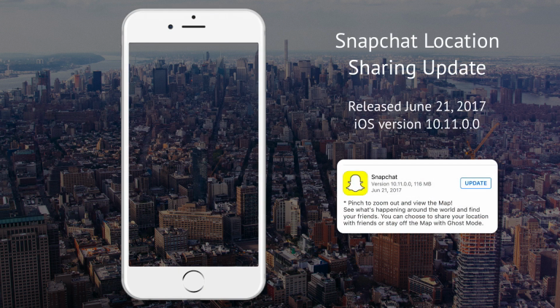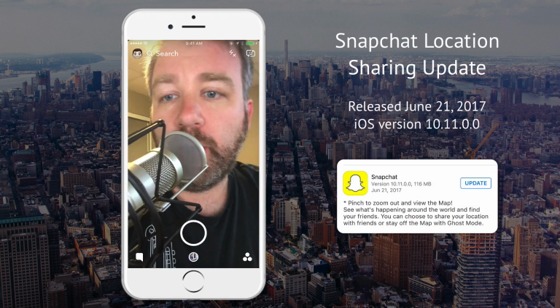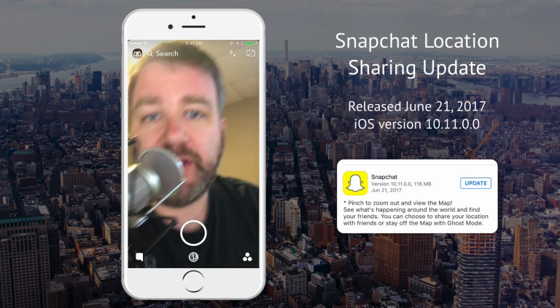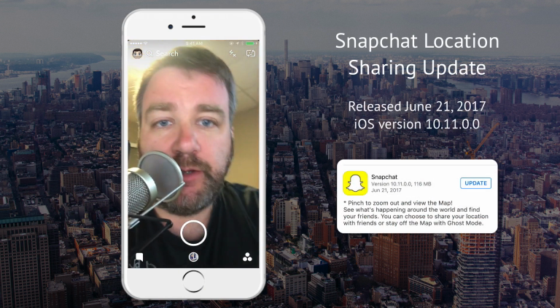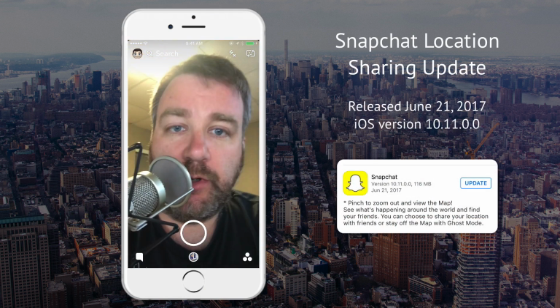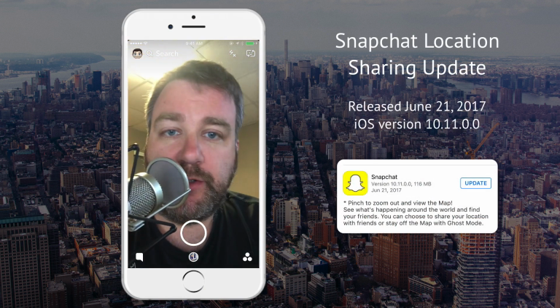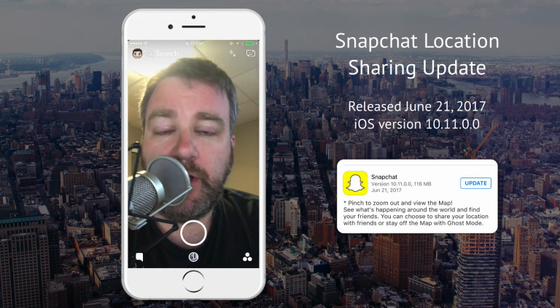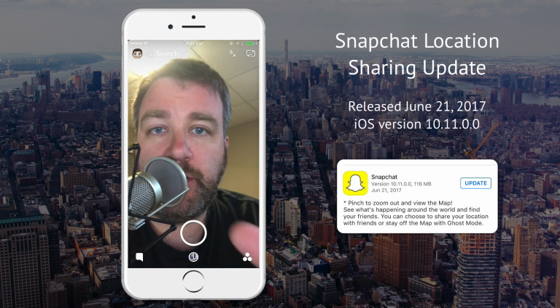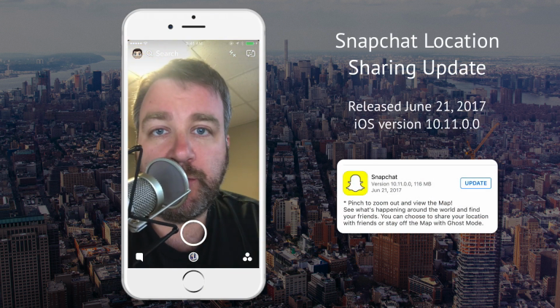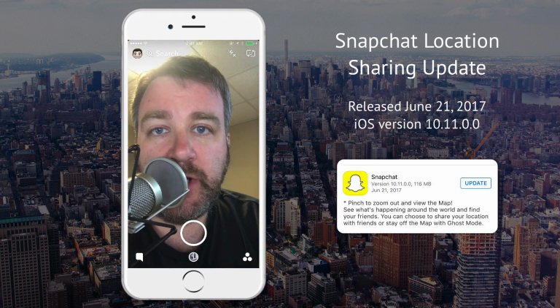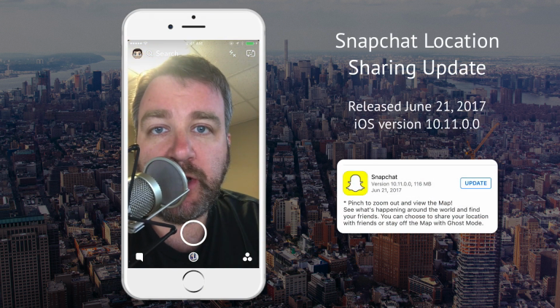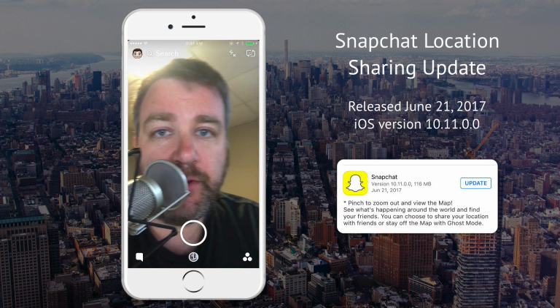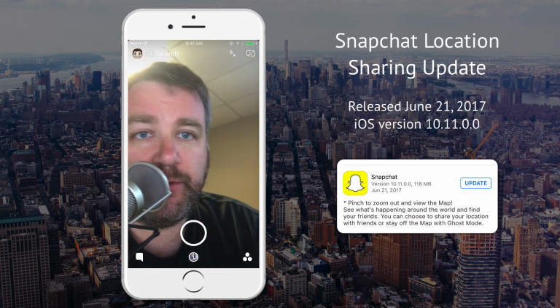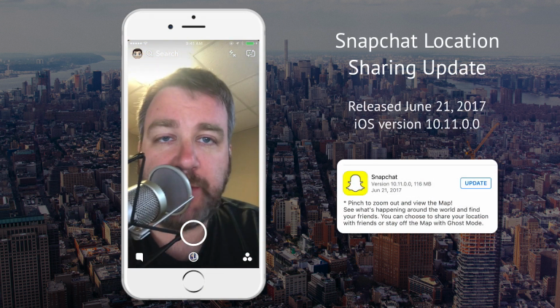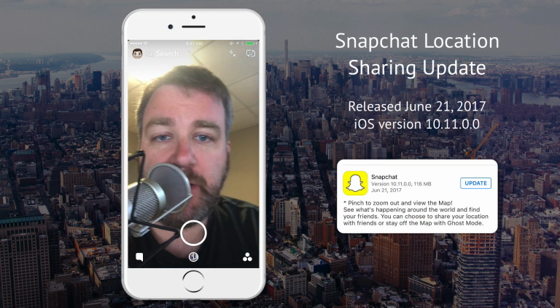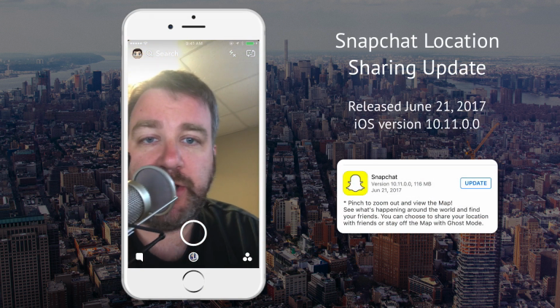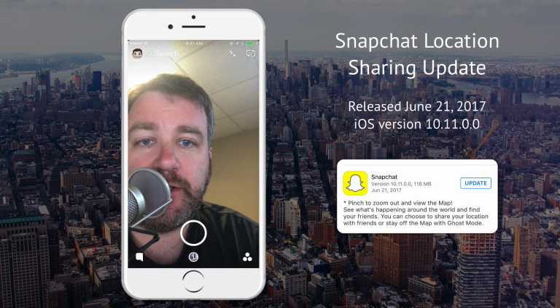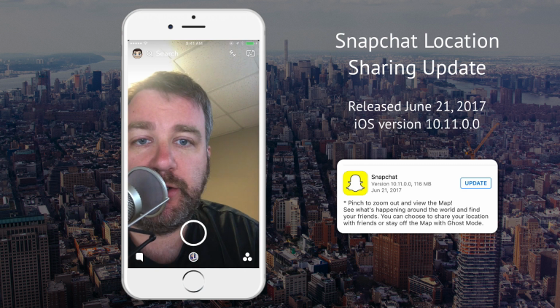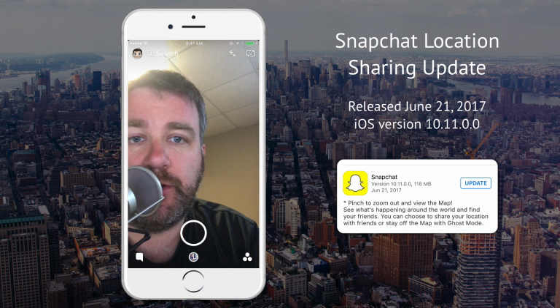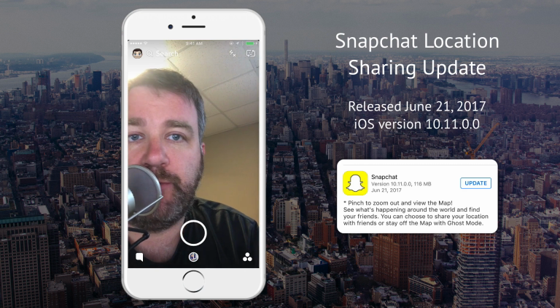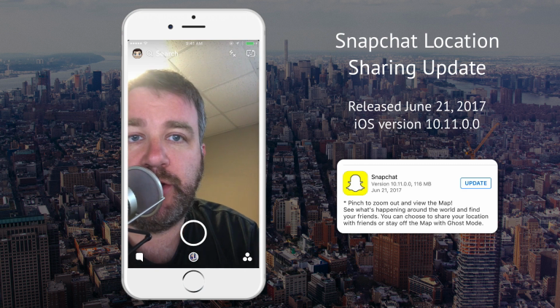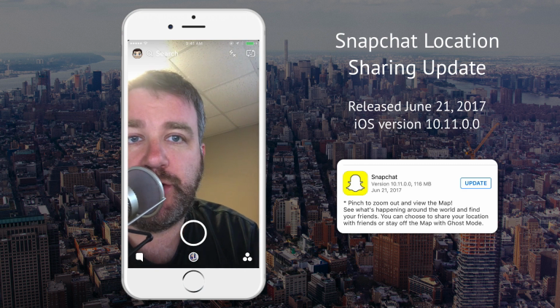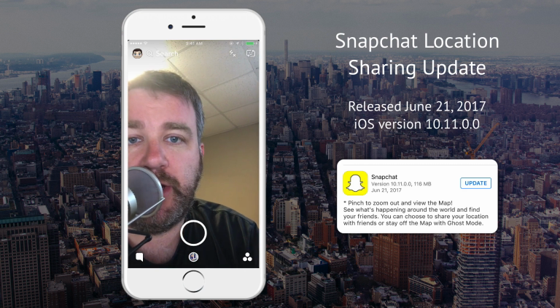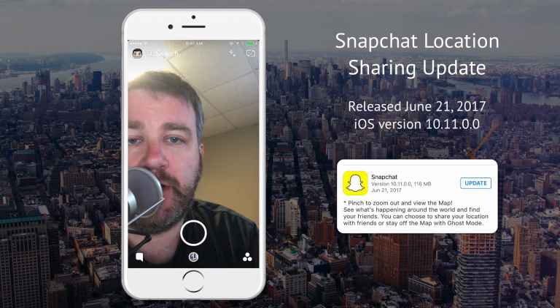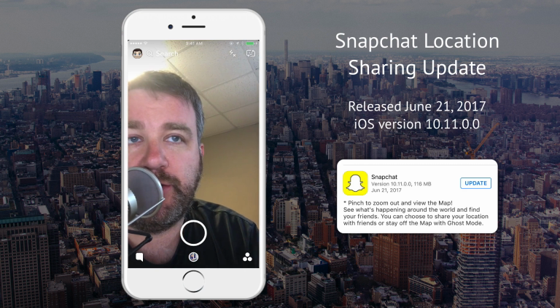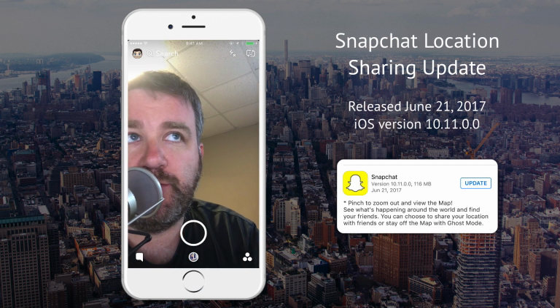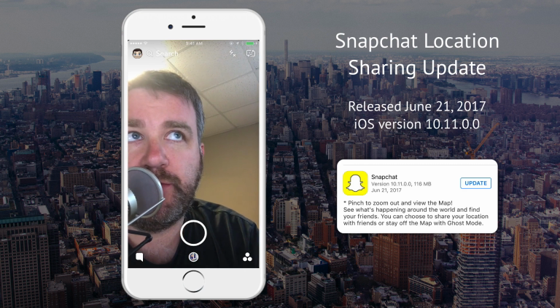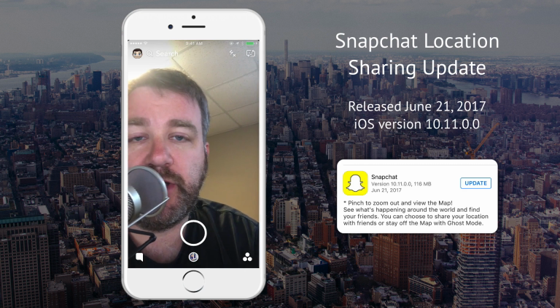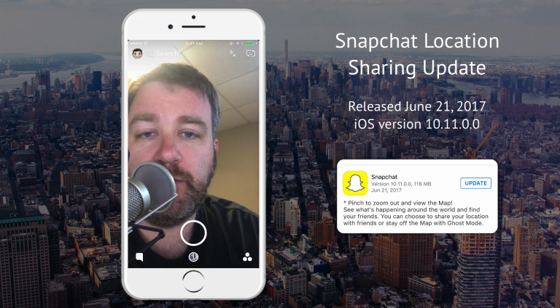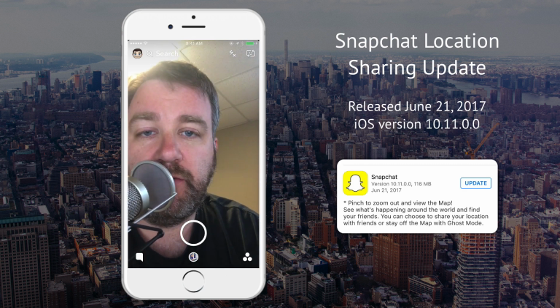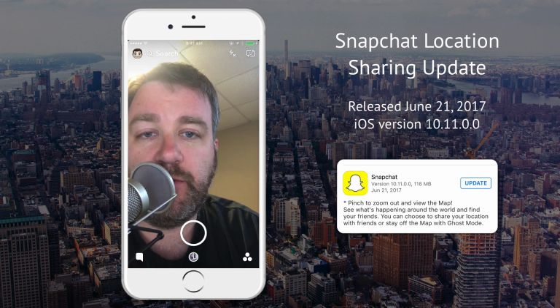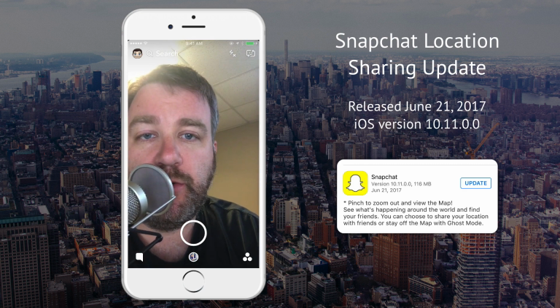Okay, let's see how this works. On the home screen now with the new Snapchat update, you can pinch and zoom out just like you would on a photo.